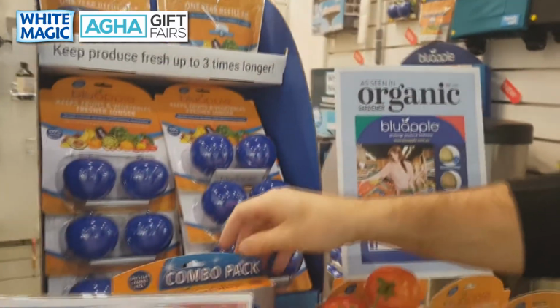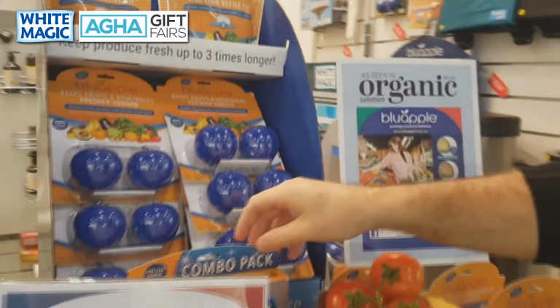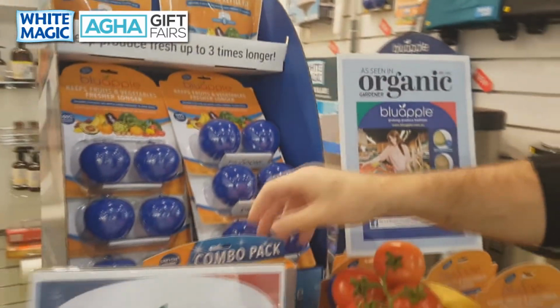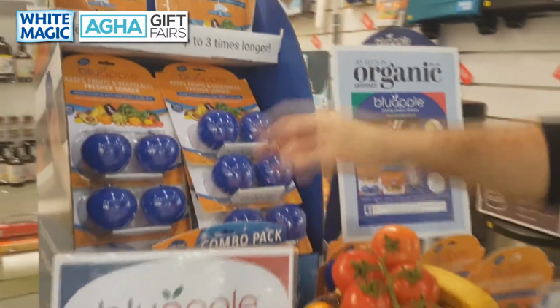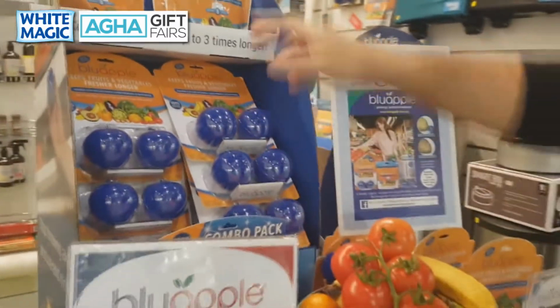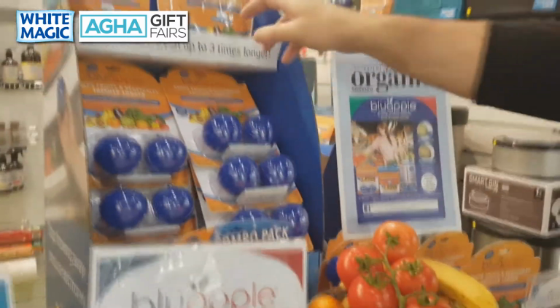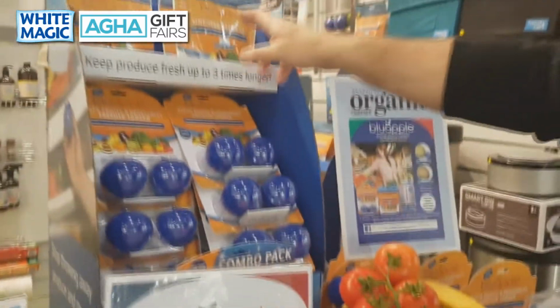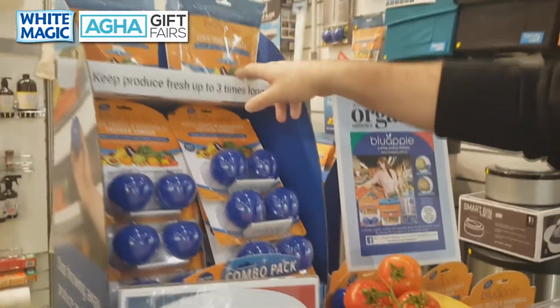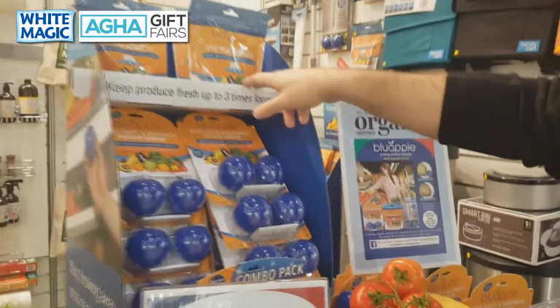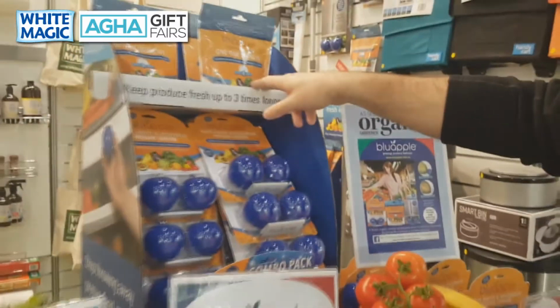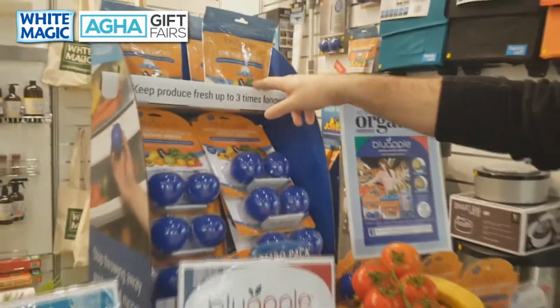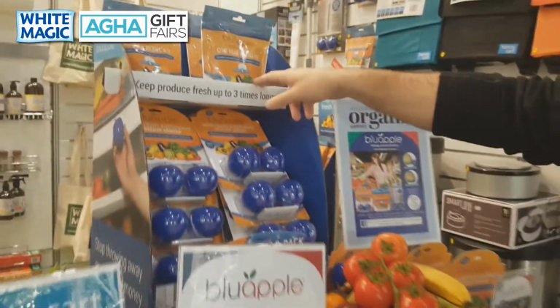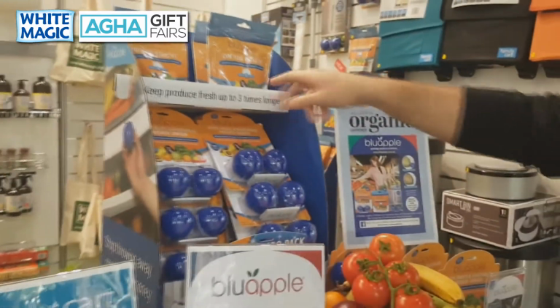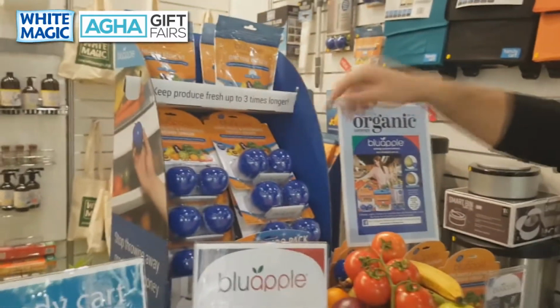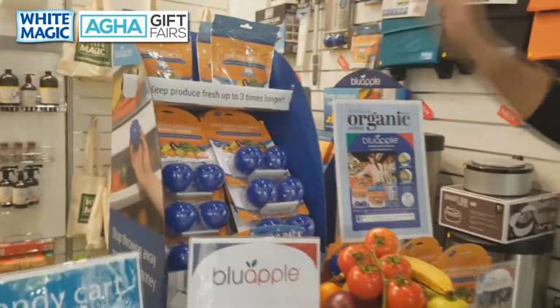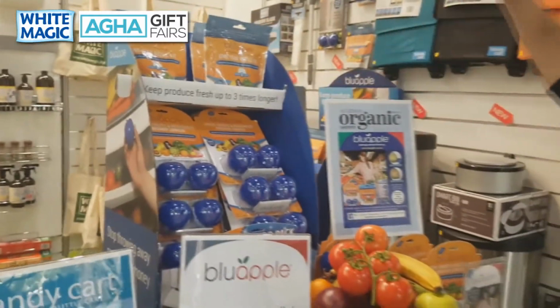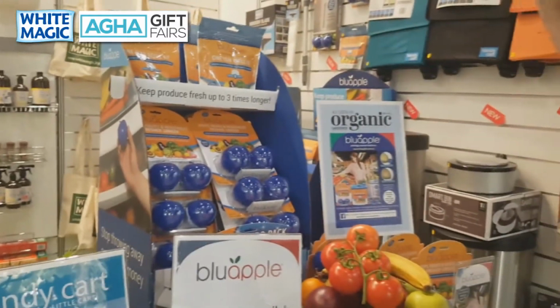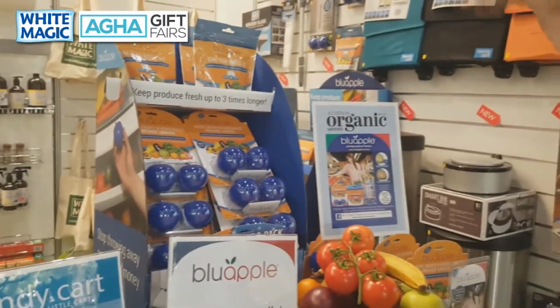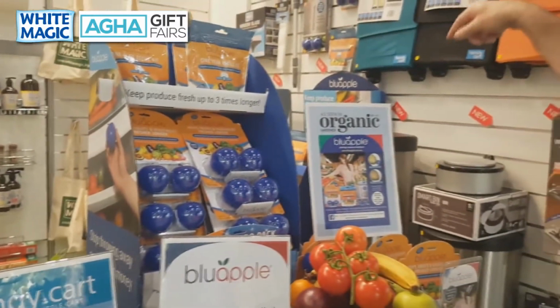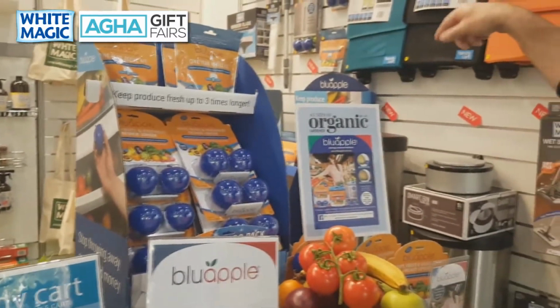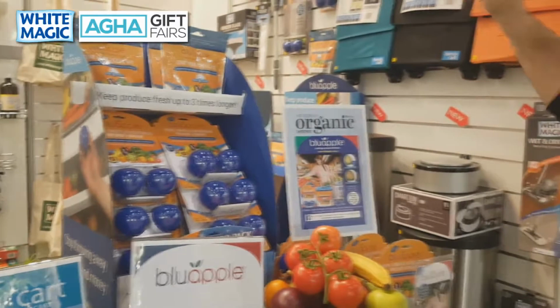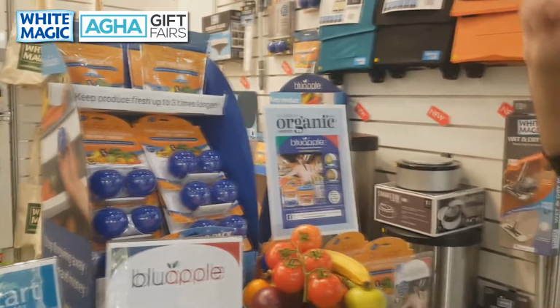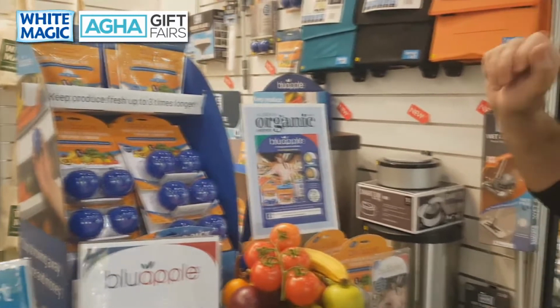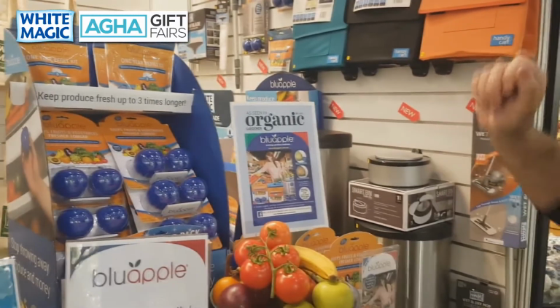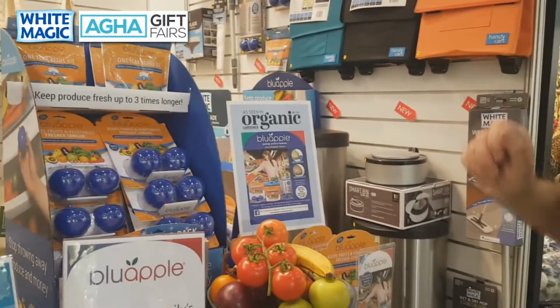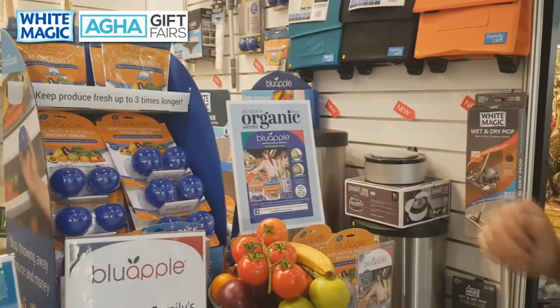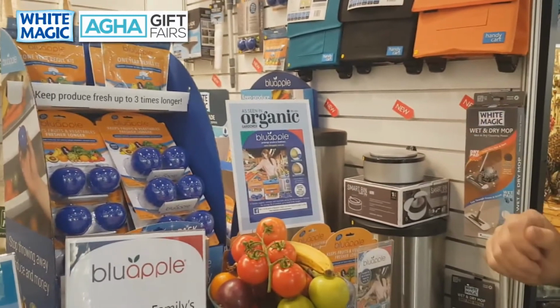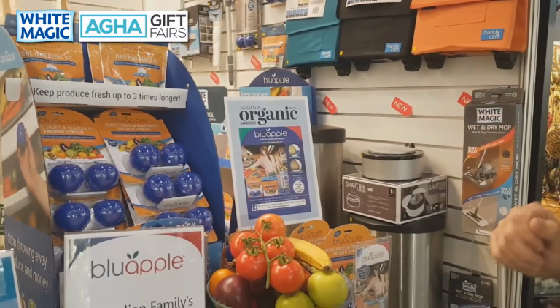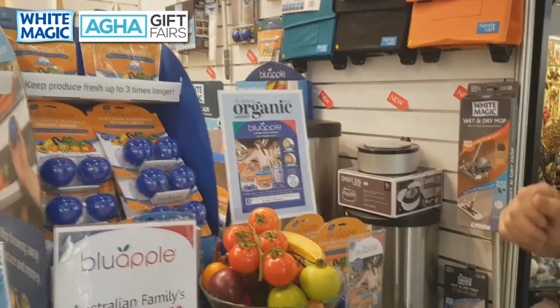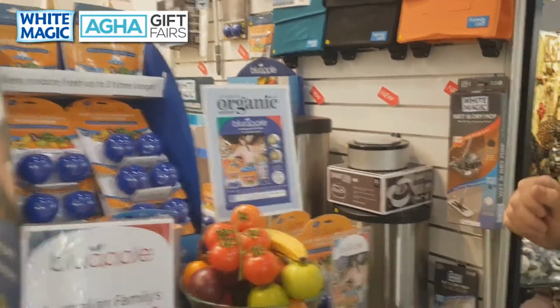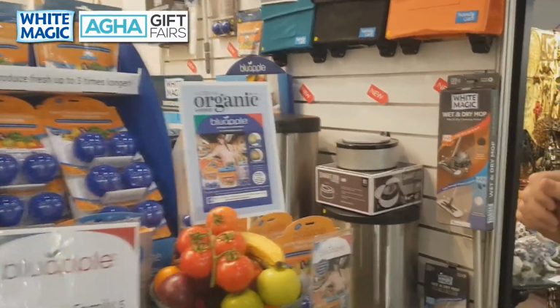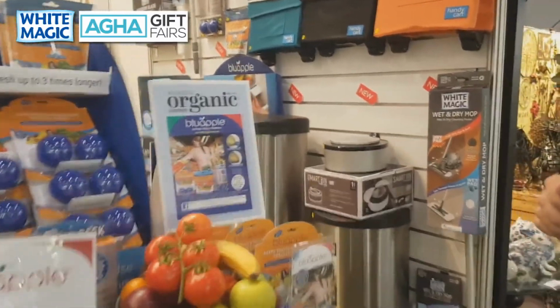There are a couple of display options — a tabletop display and also a floor display which we can supply free of charge.